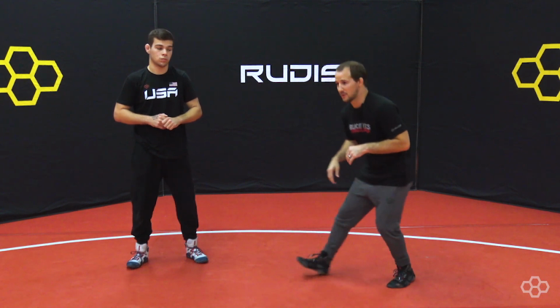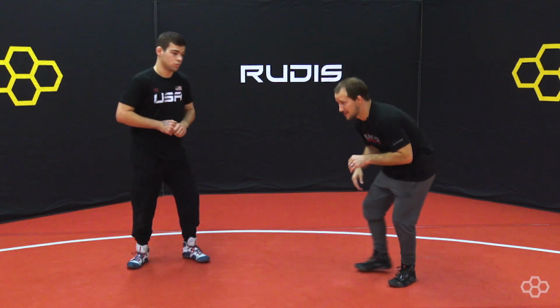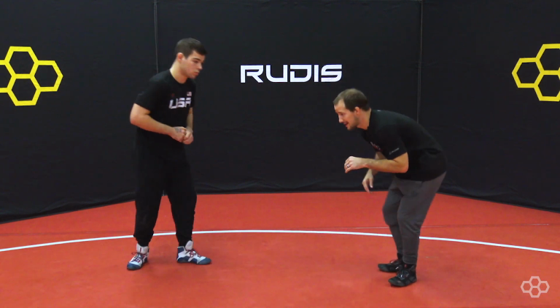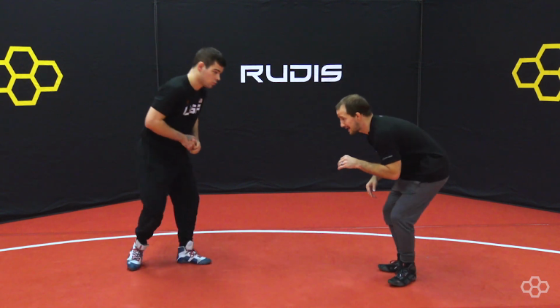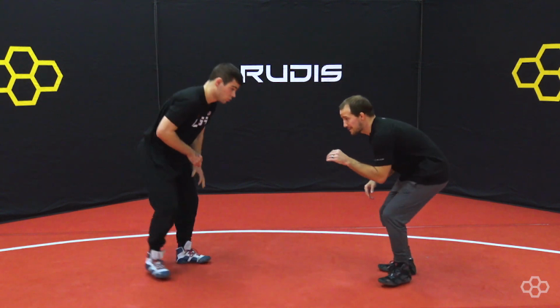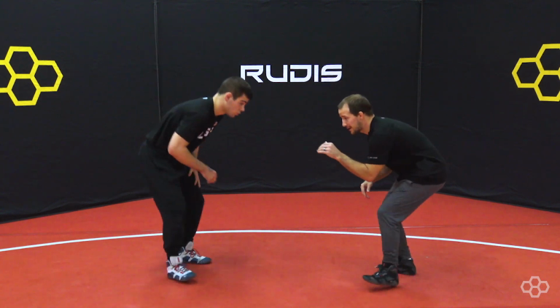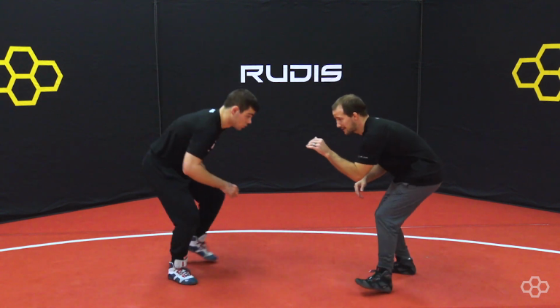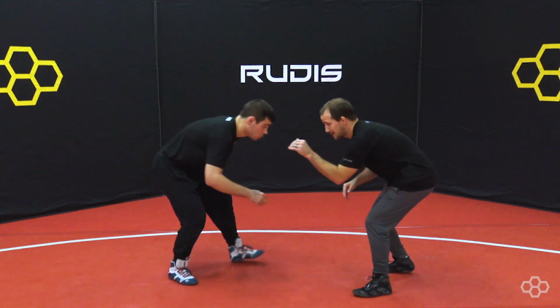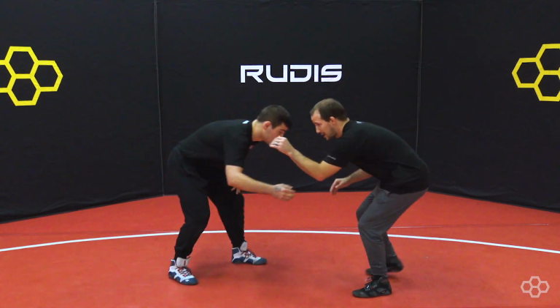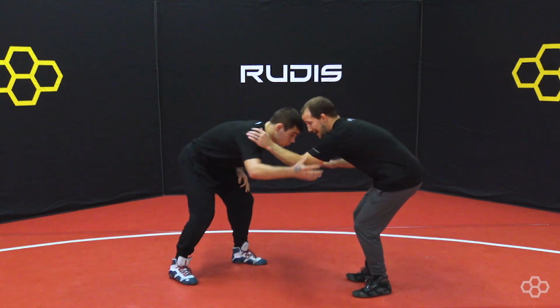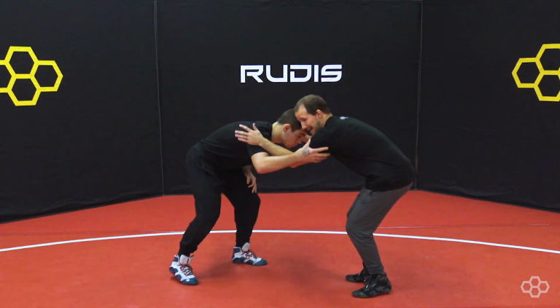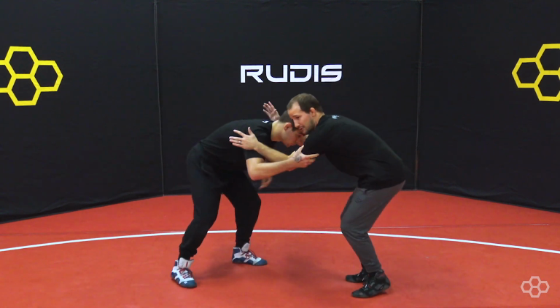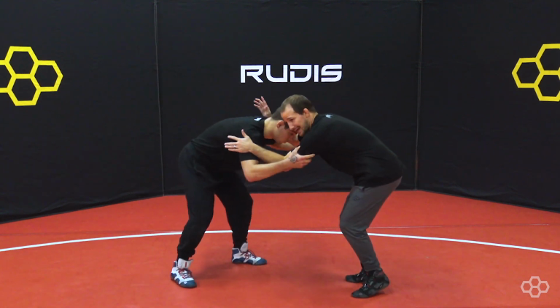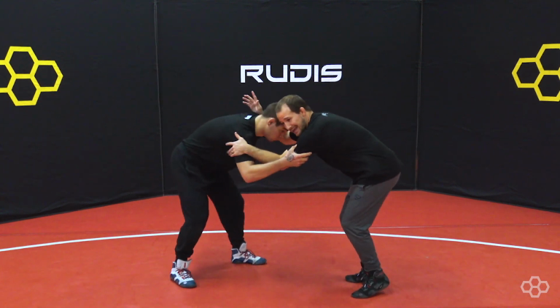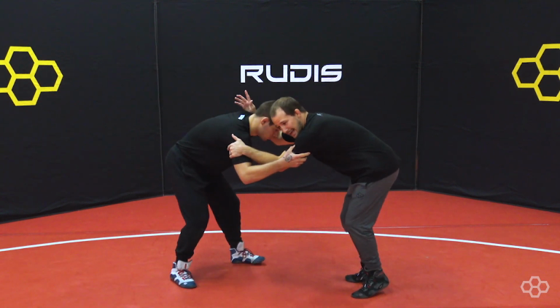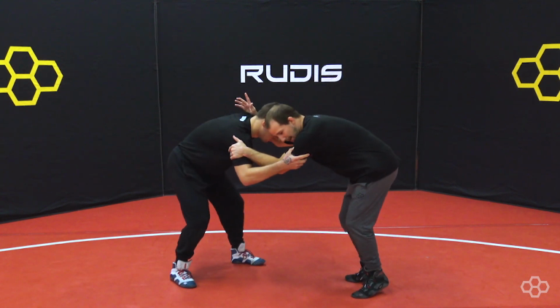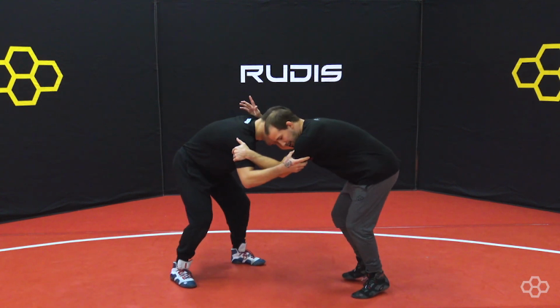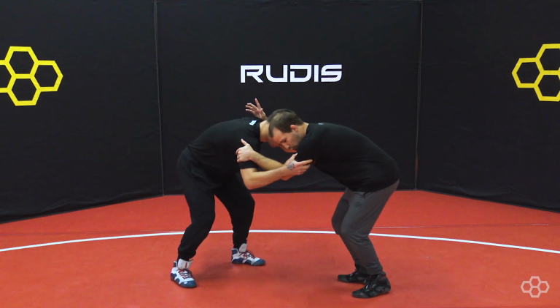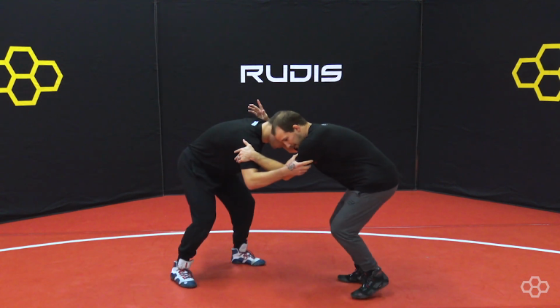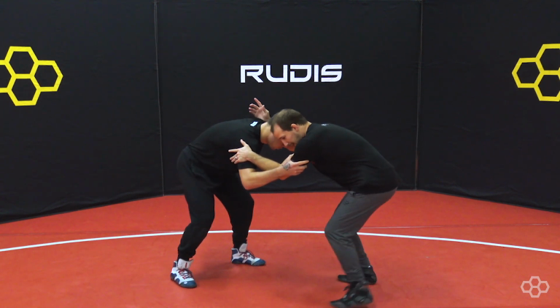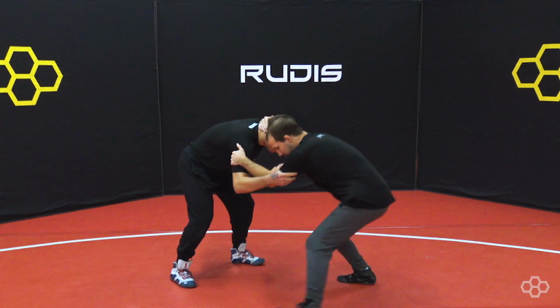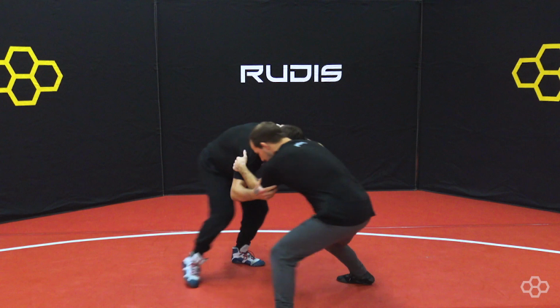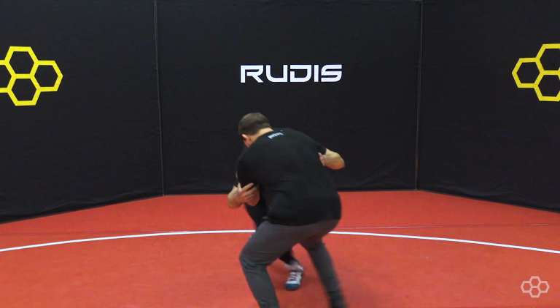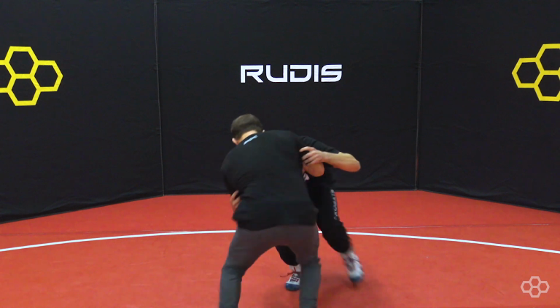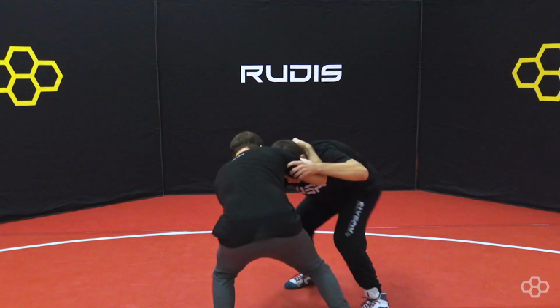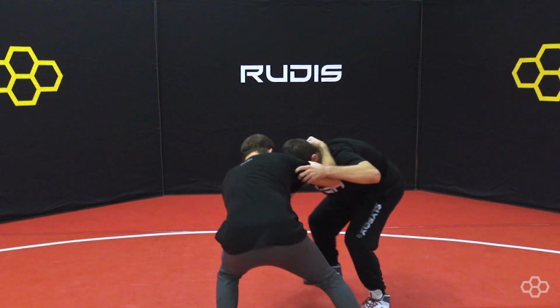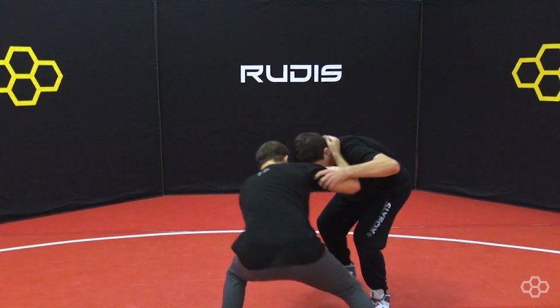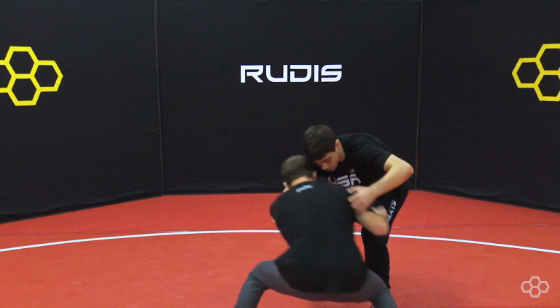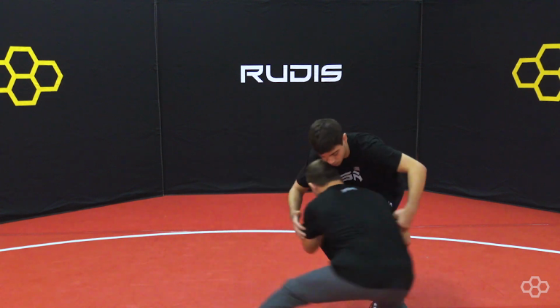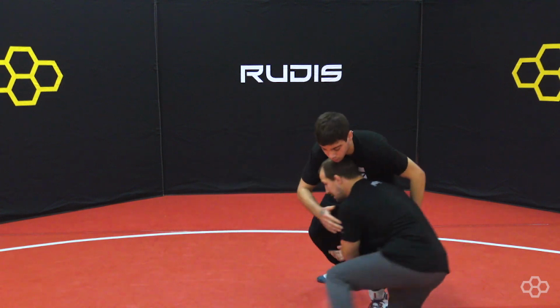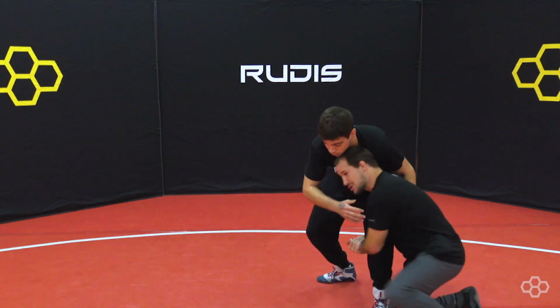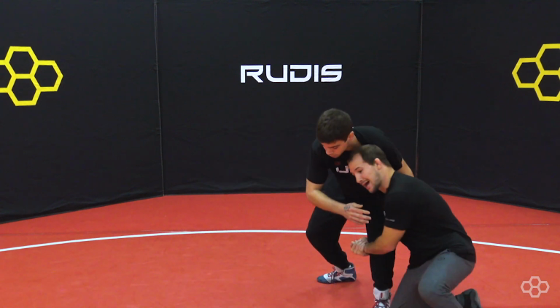Inside tie, my left hand, right hand collar tie. I'm going to circle to my left, pull him into me, shot.